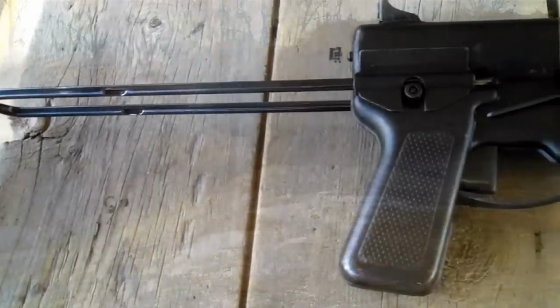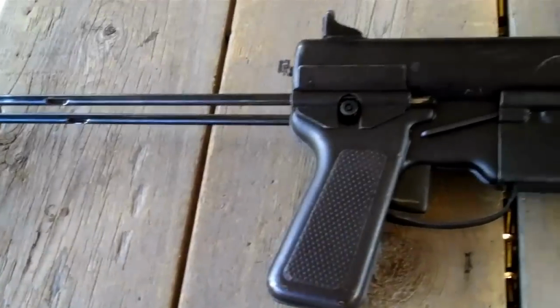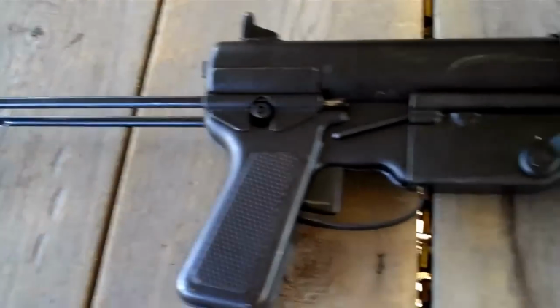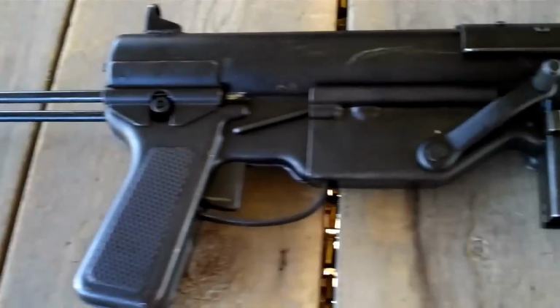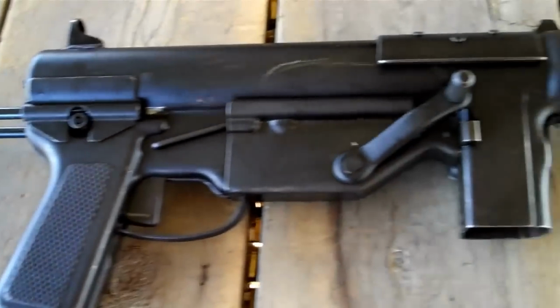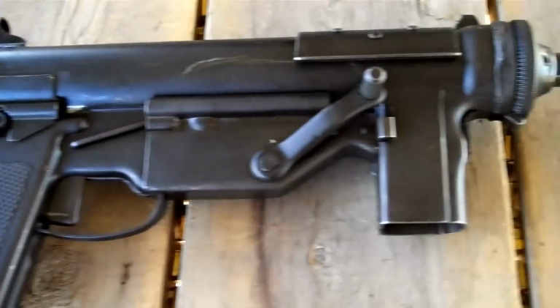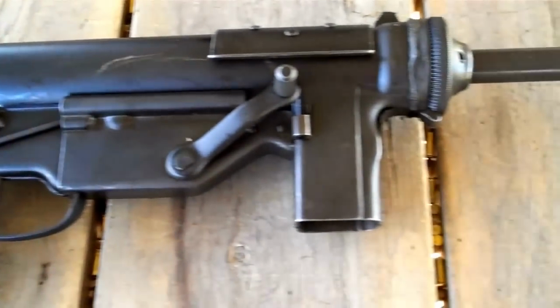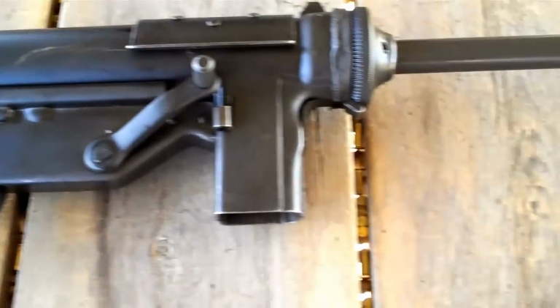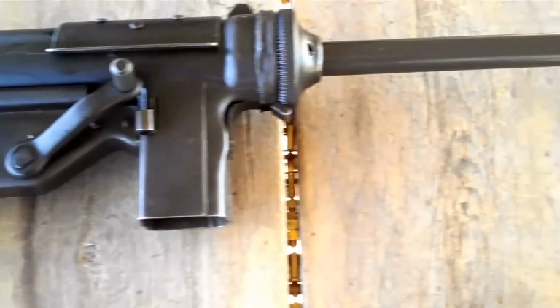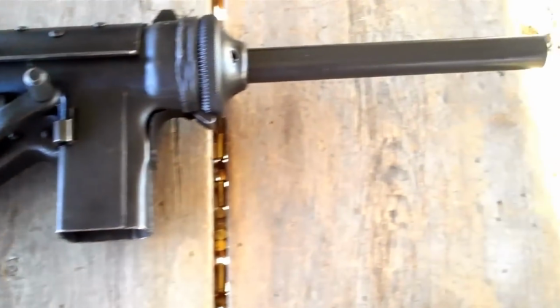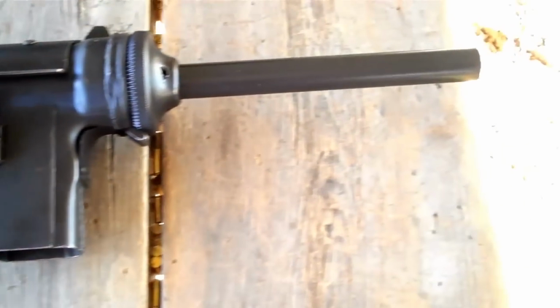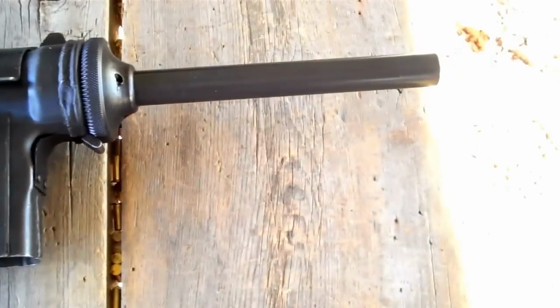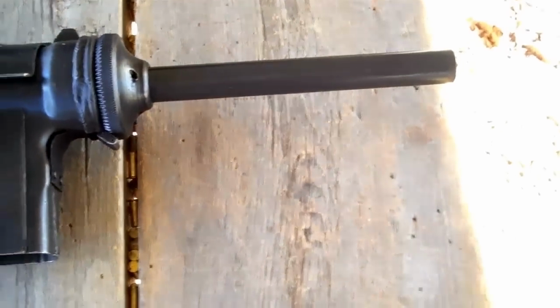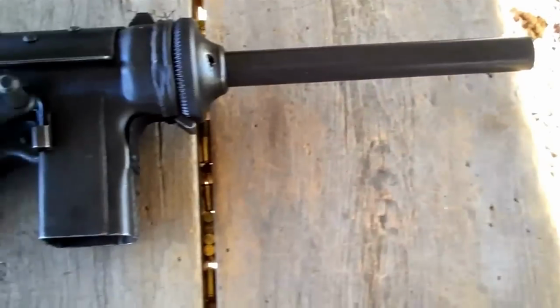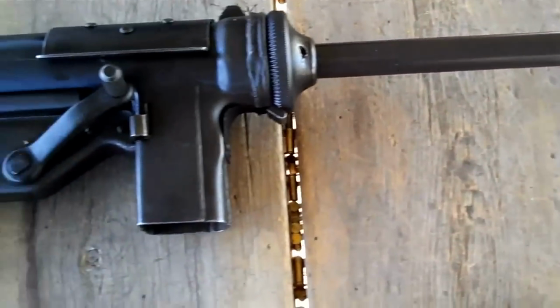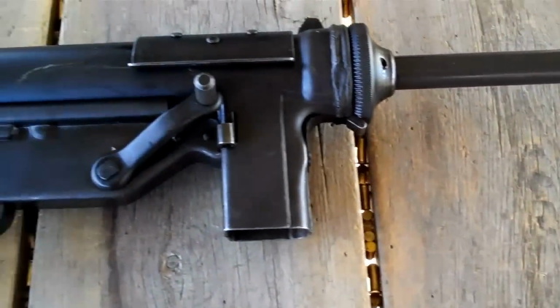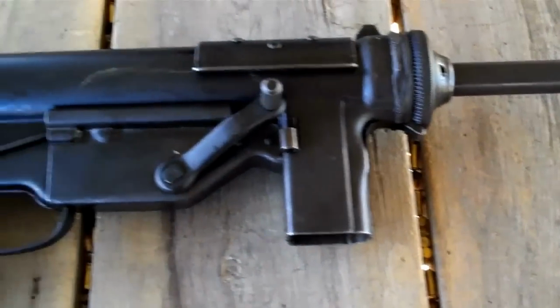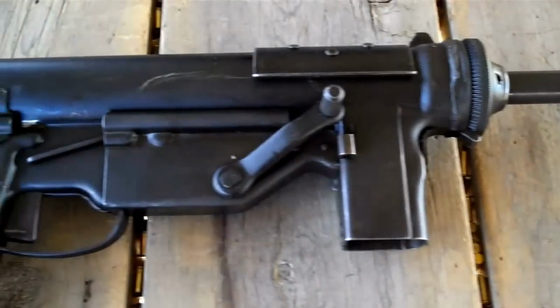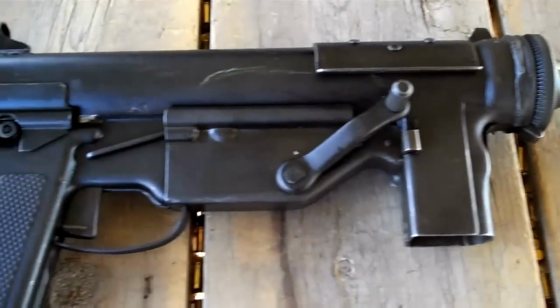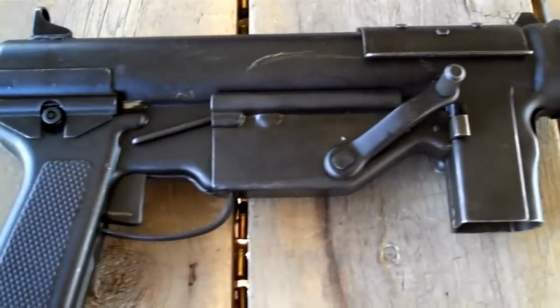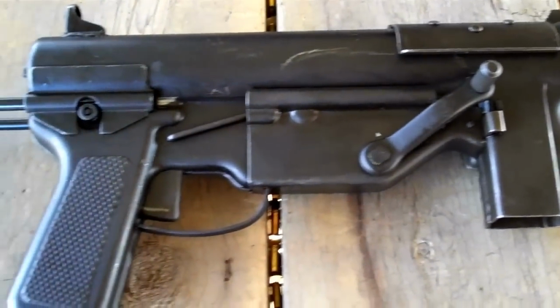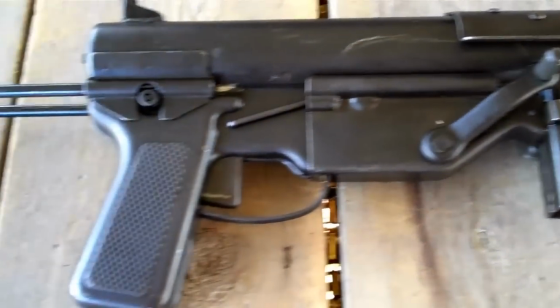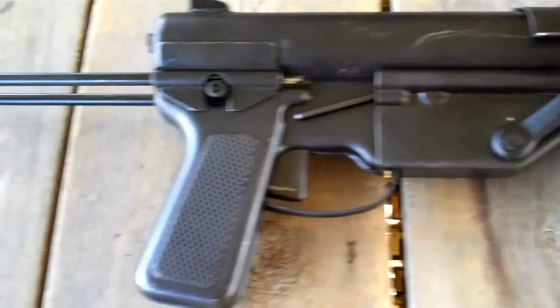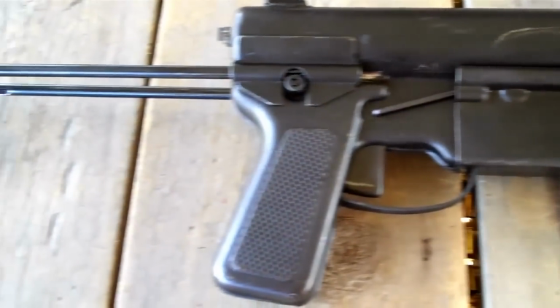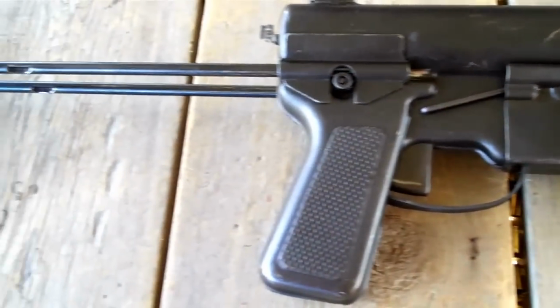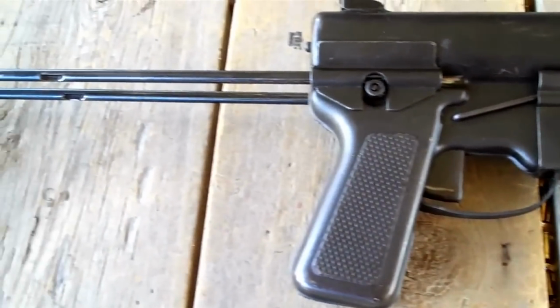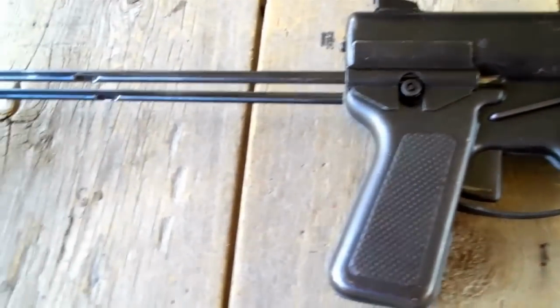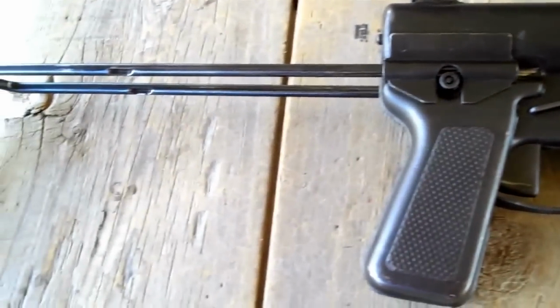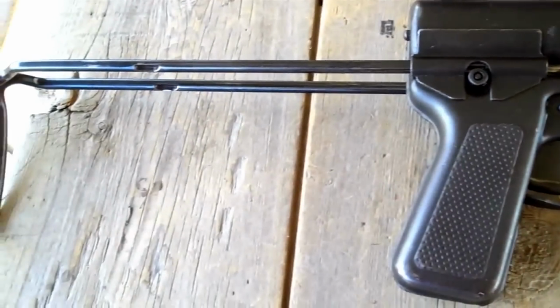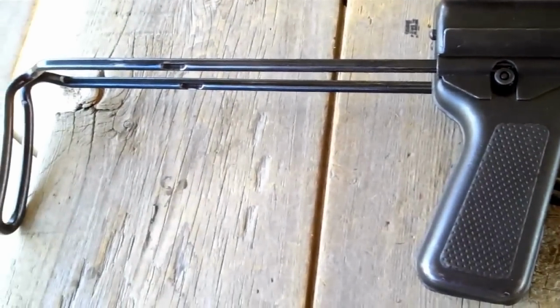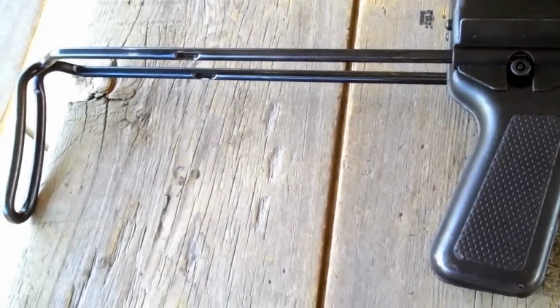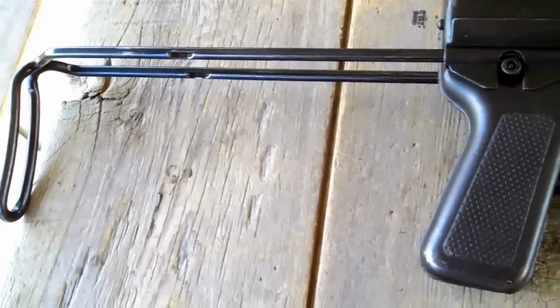If you ever wondered what a $25,000 gun looks like, well, you're looking at it right there — the M3 submachine gun.